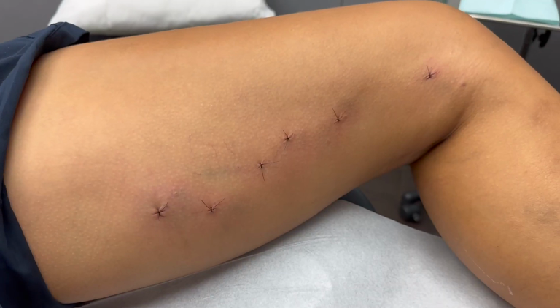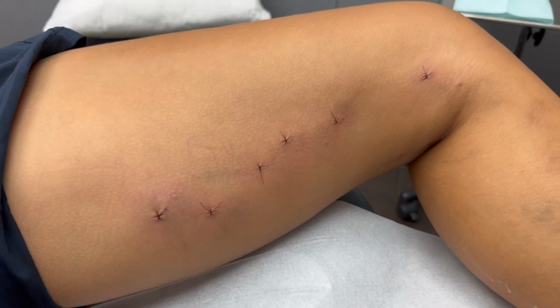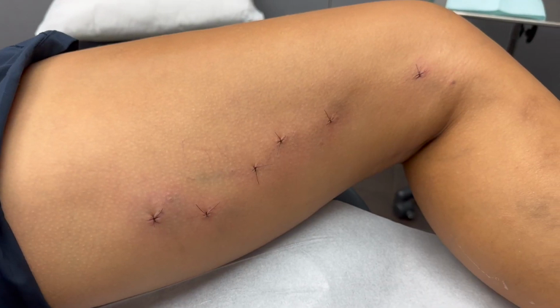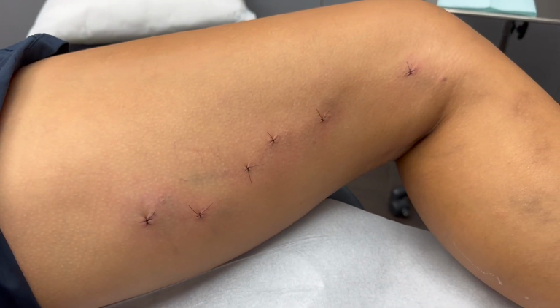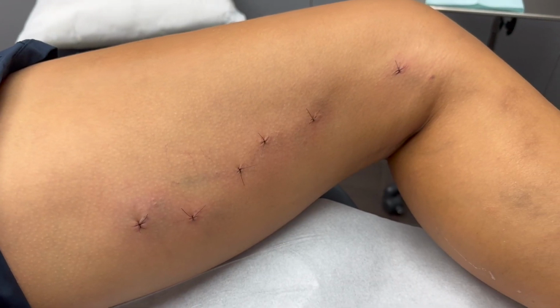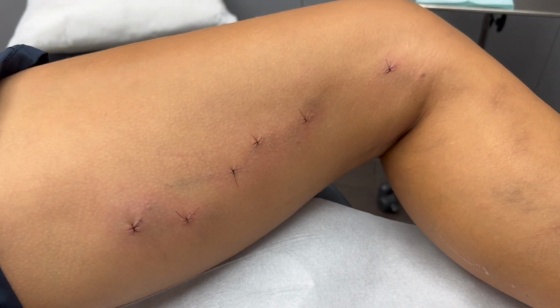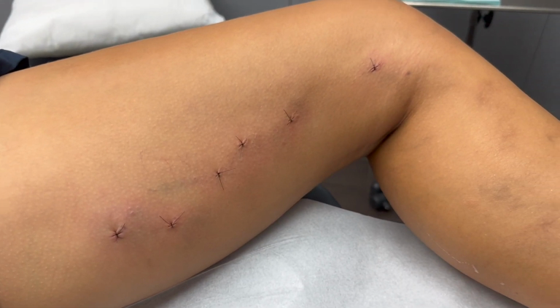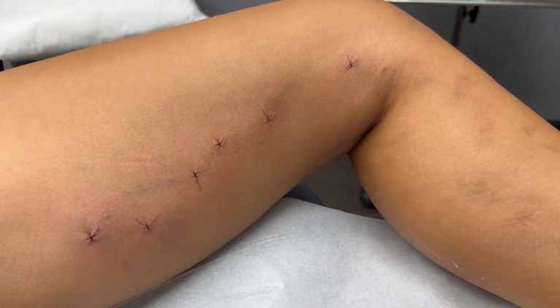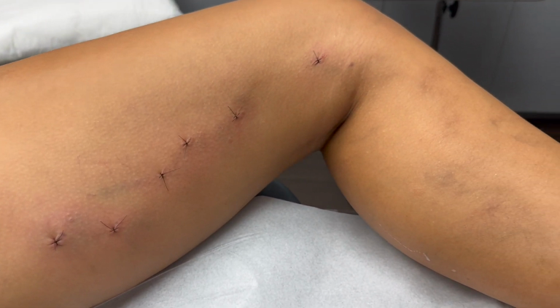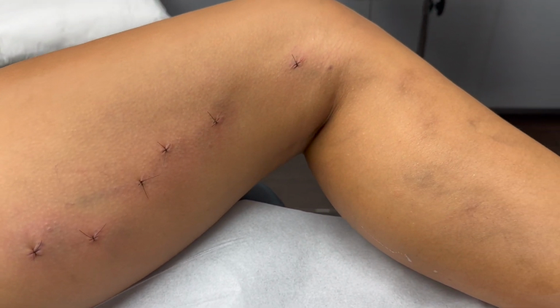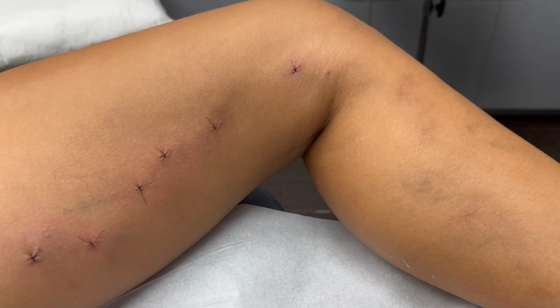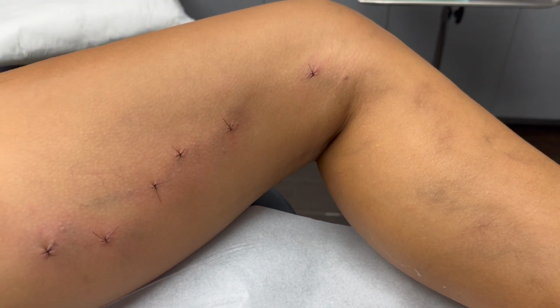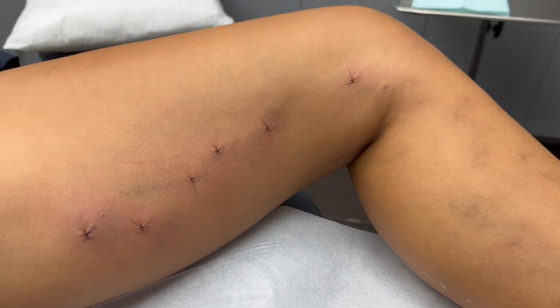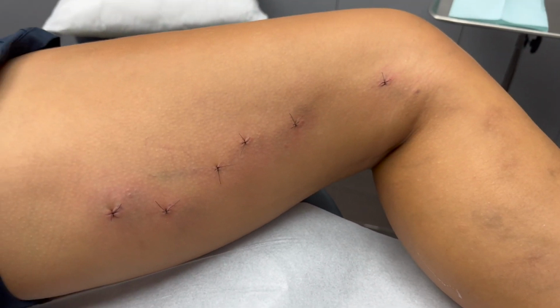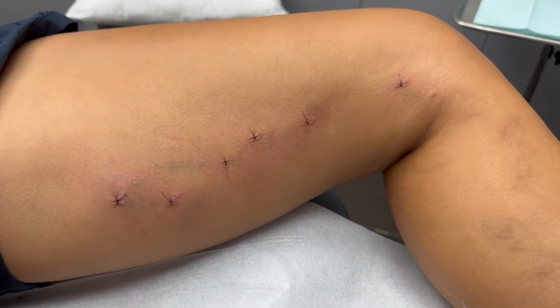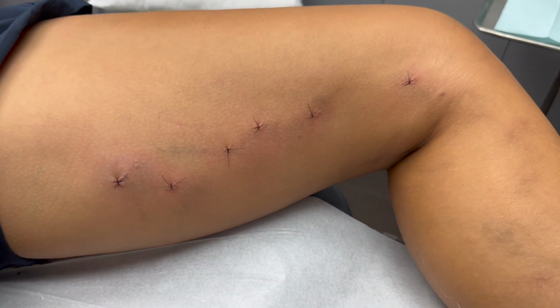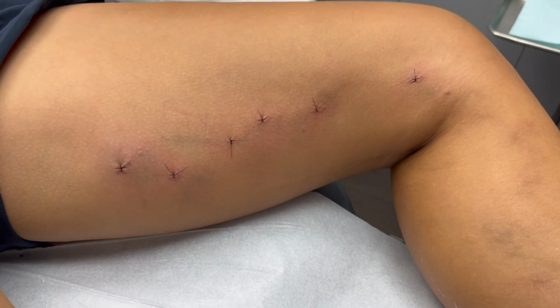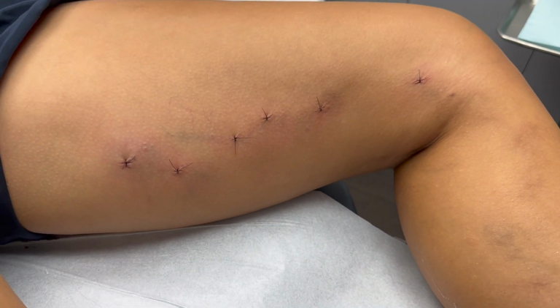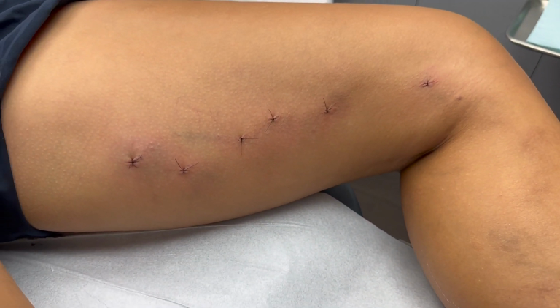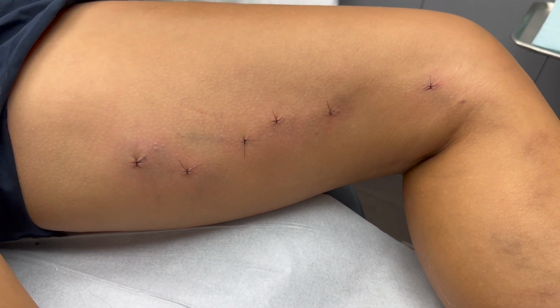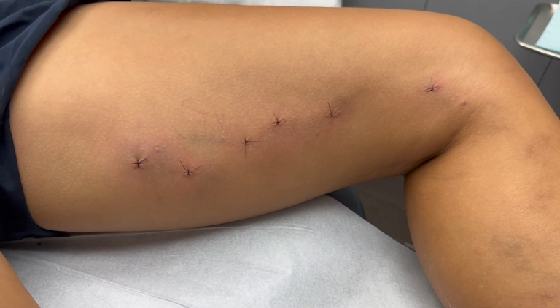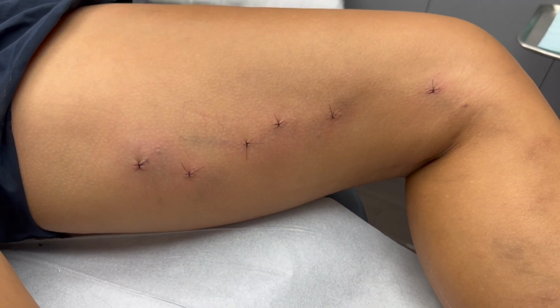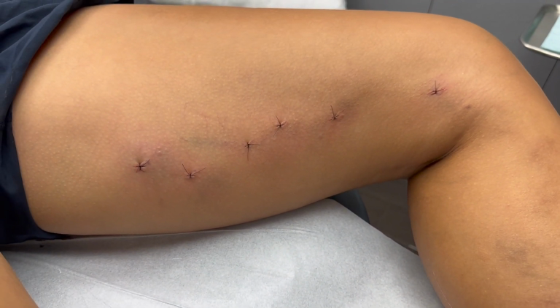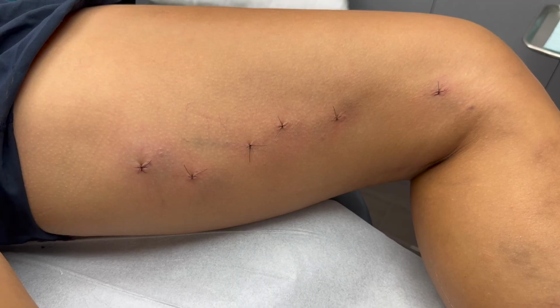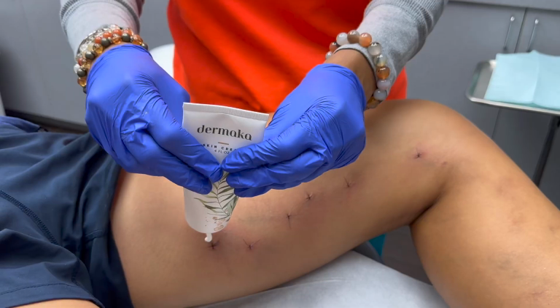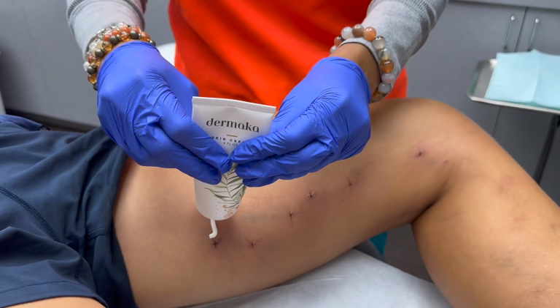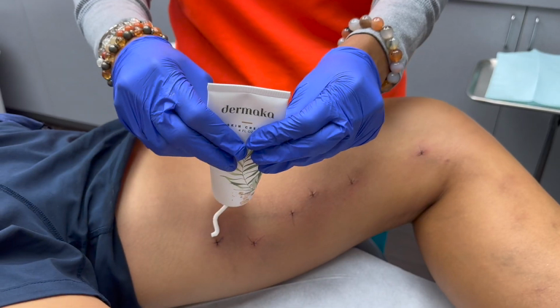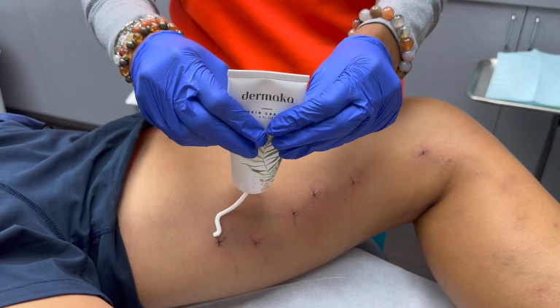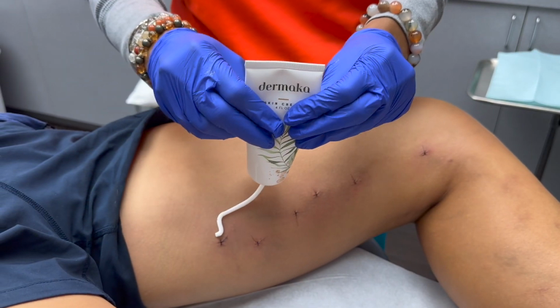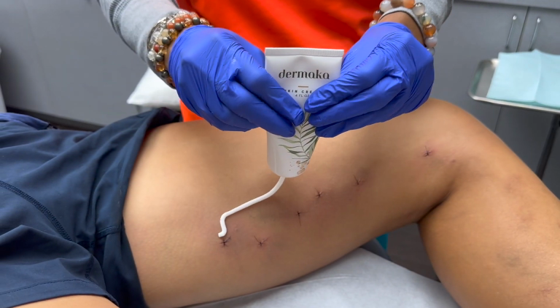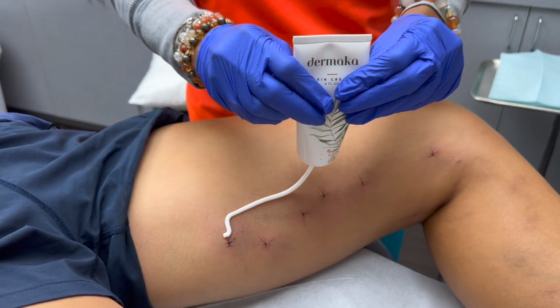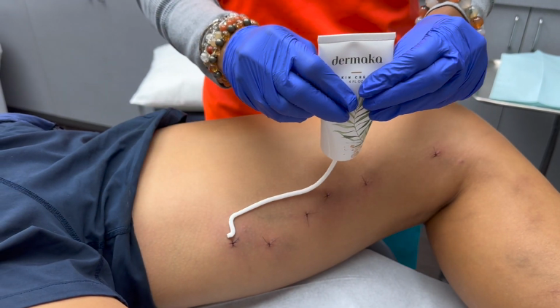Right after the procedure — foam sclerotherapy and microphlebectomy — our nurse is applying Dermica cream.